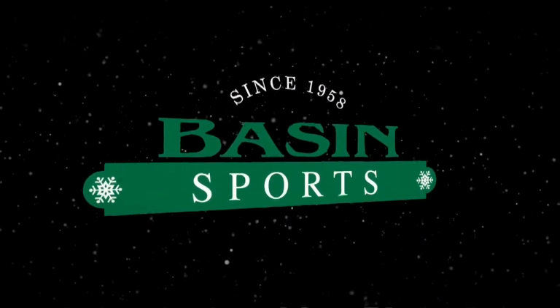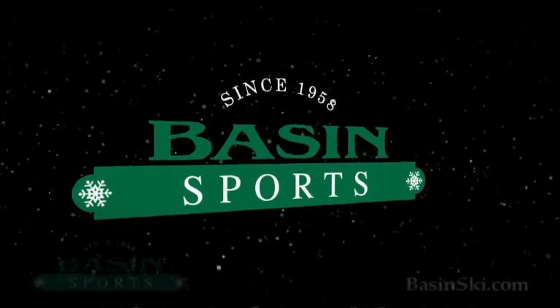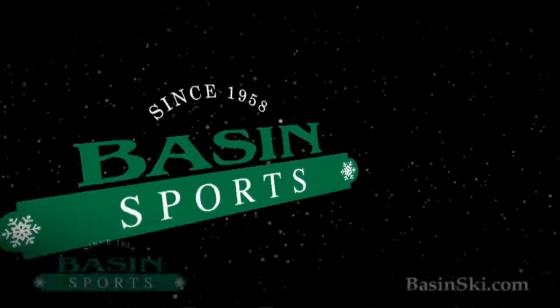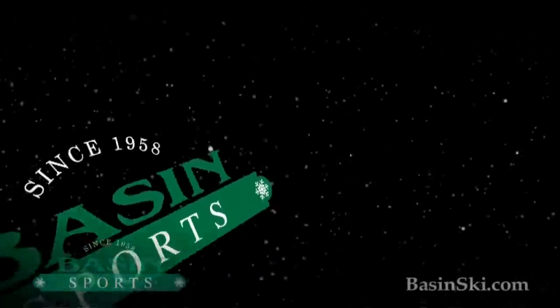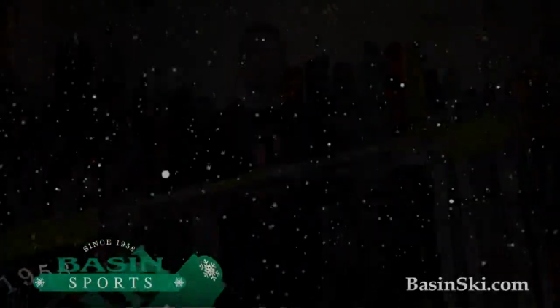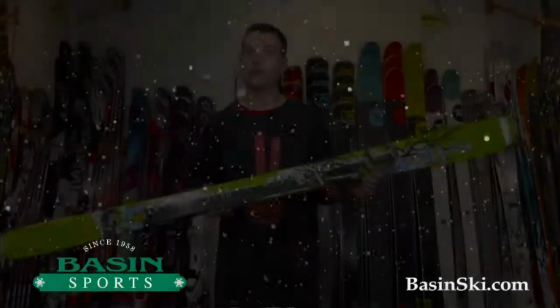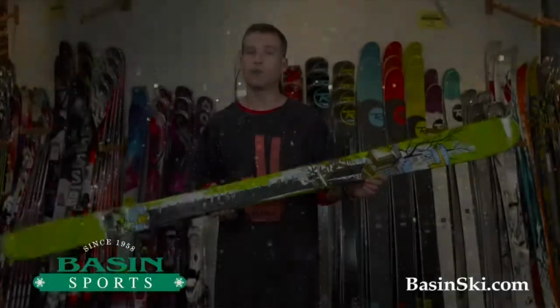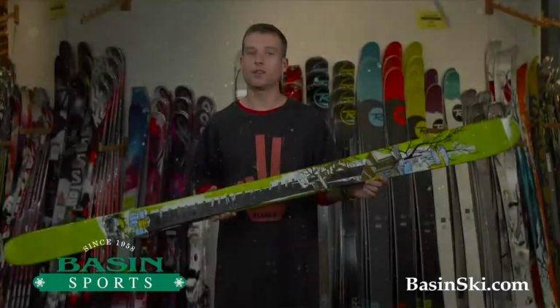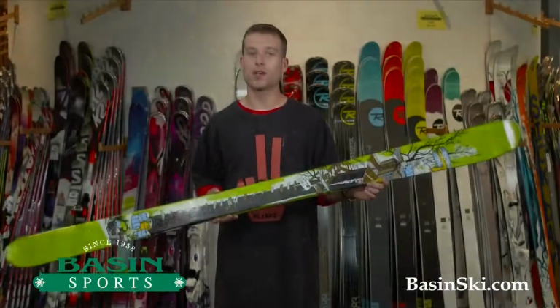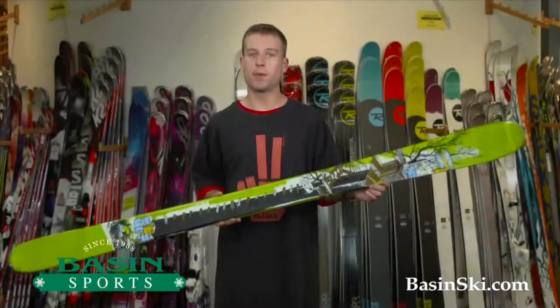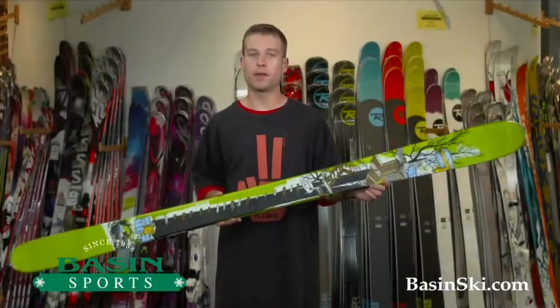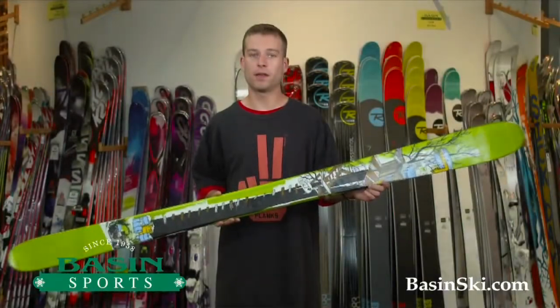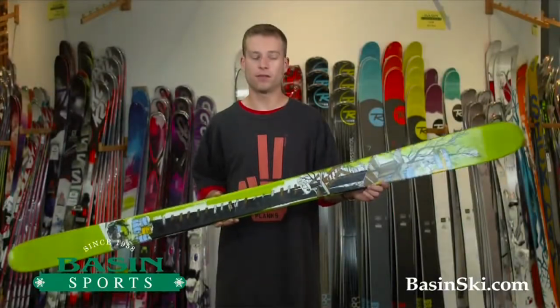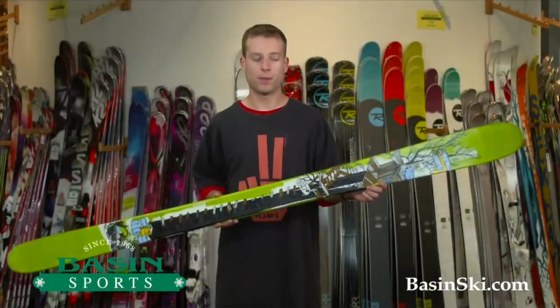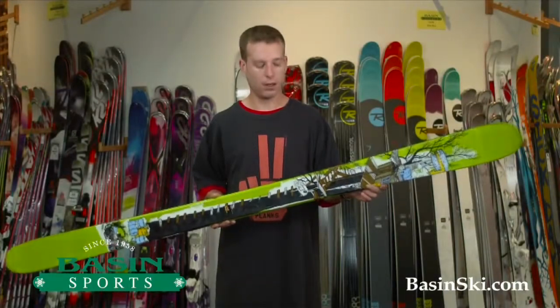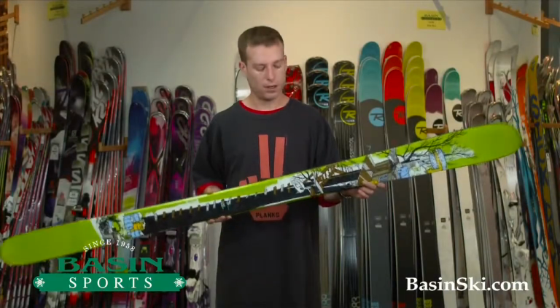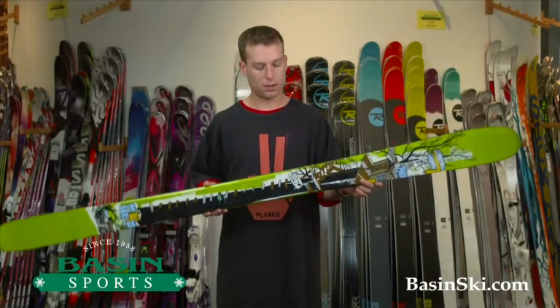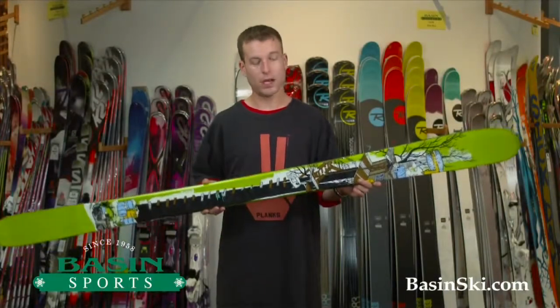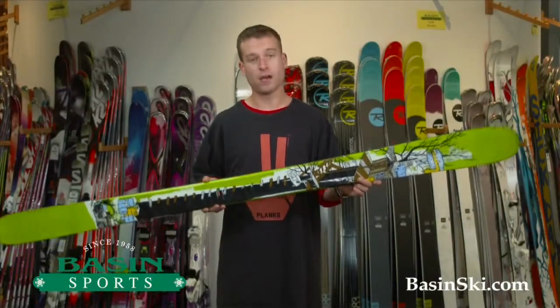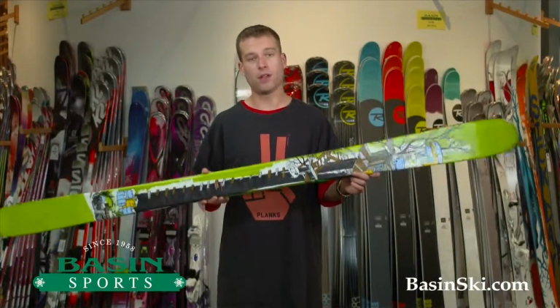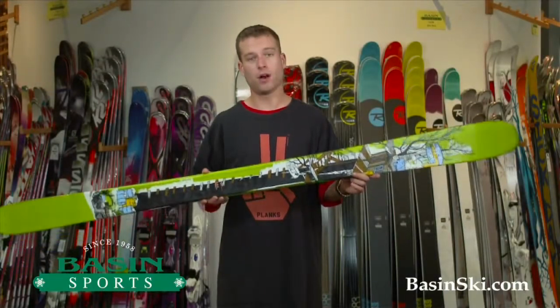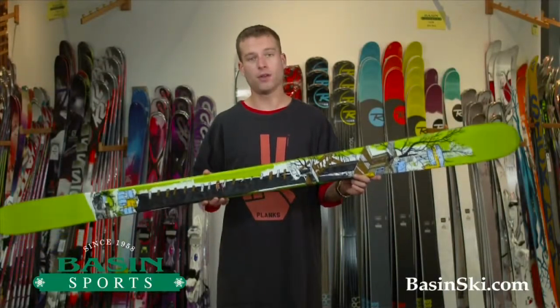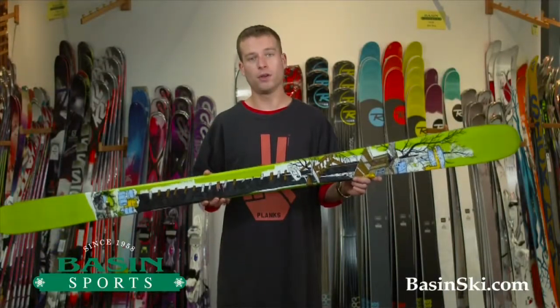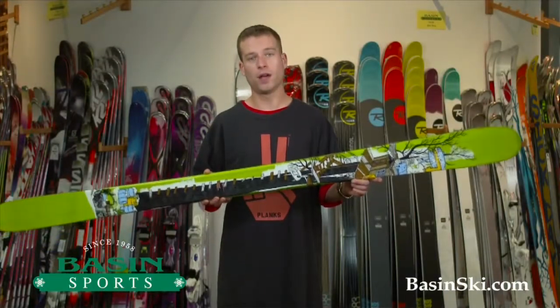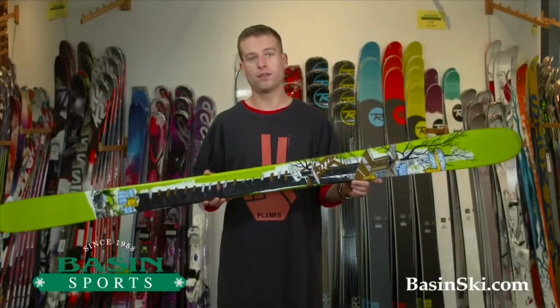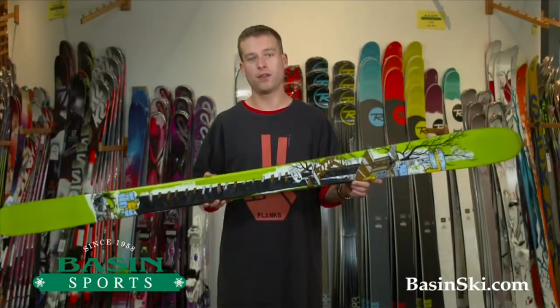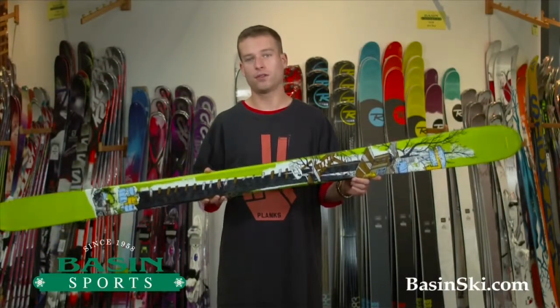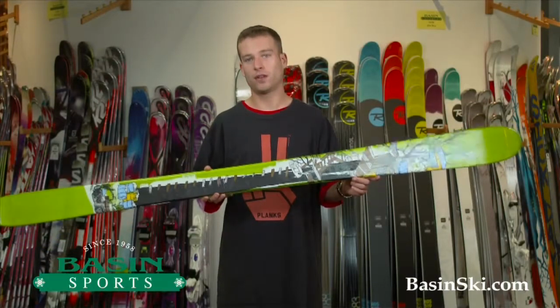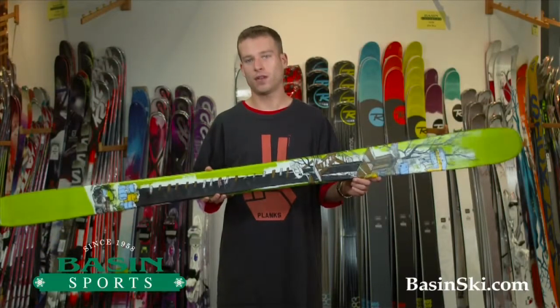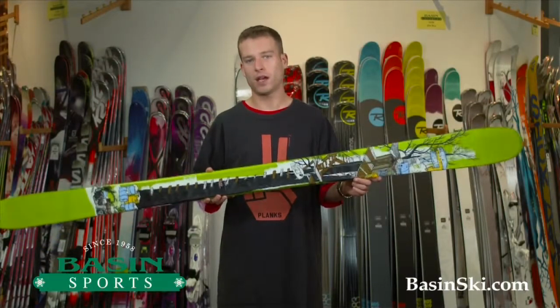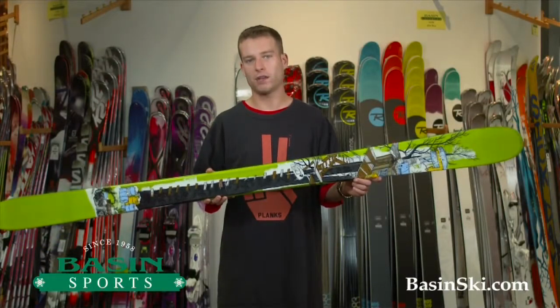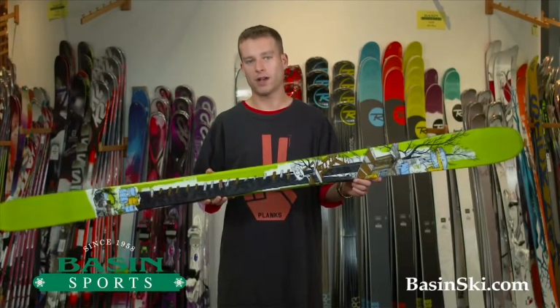Hi, this is Dan at Basin Ski Shop up in Killington, Vermont. Right here I have the all-new Line Ski Sick Day 95.